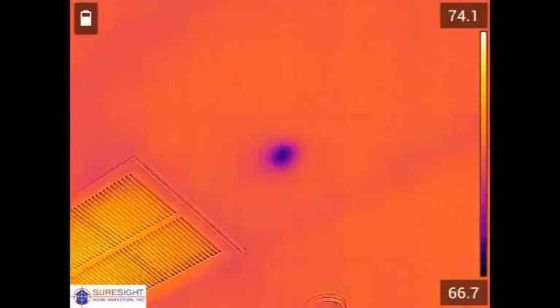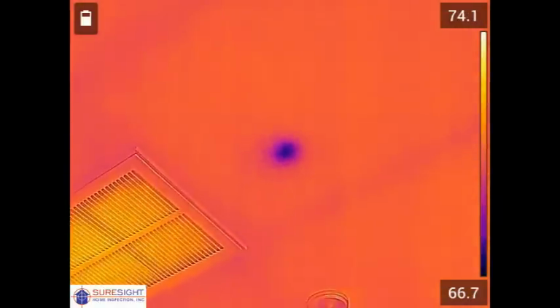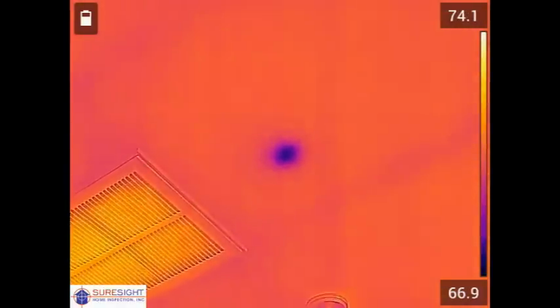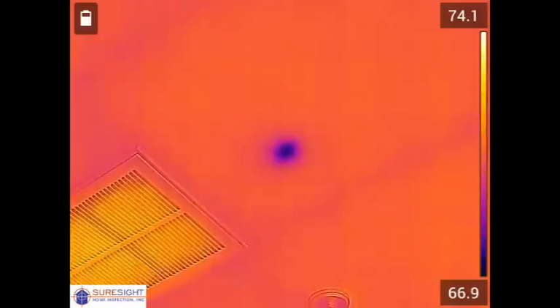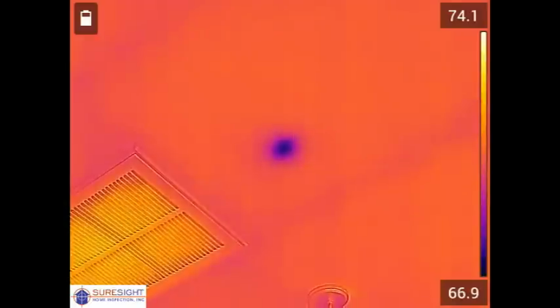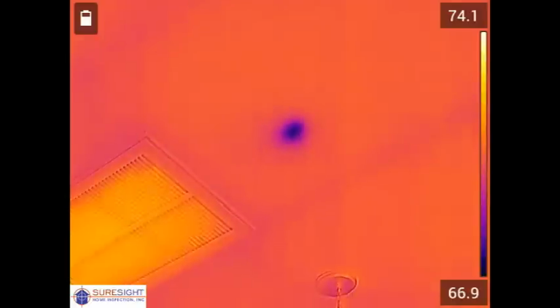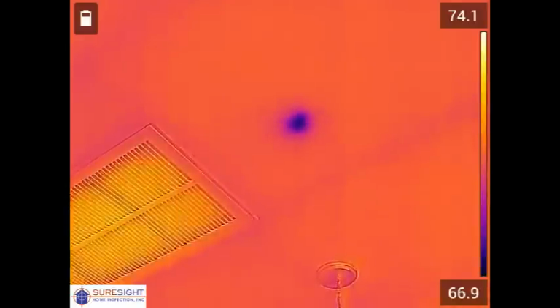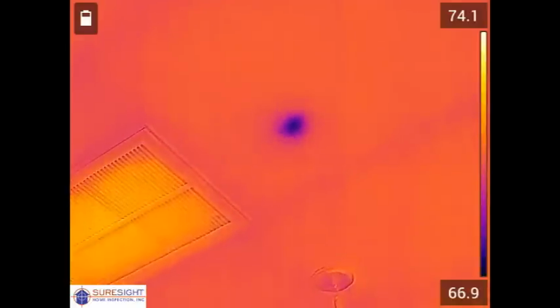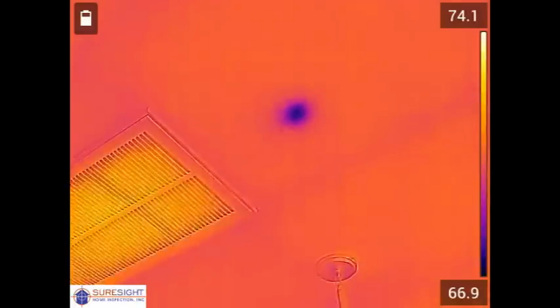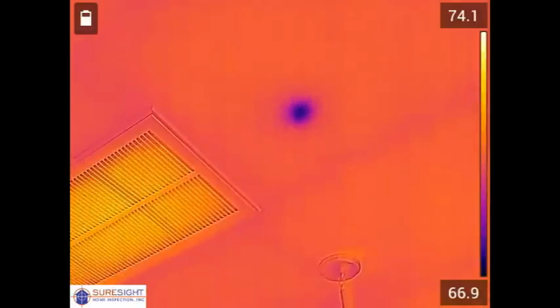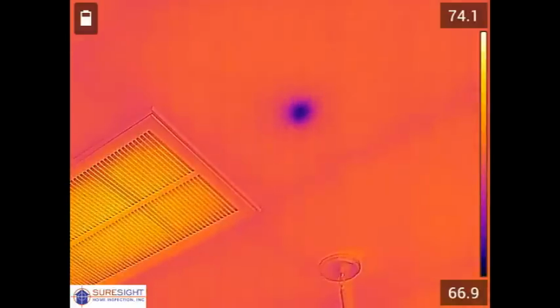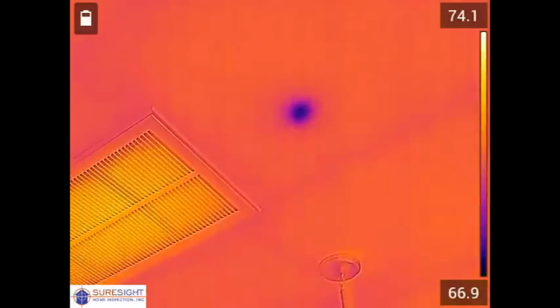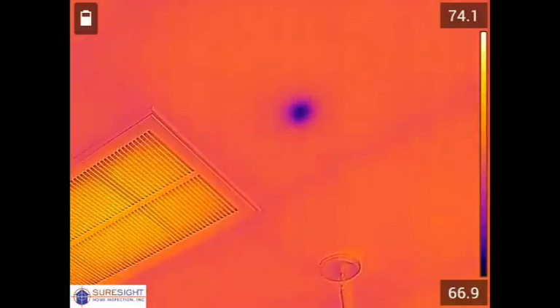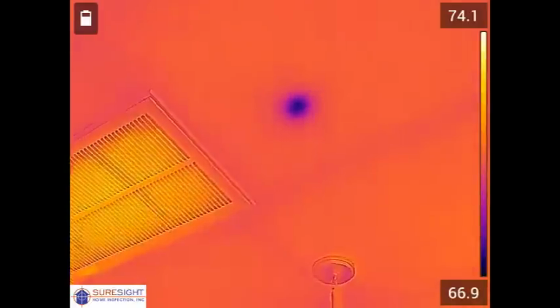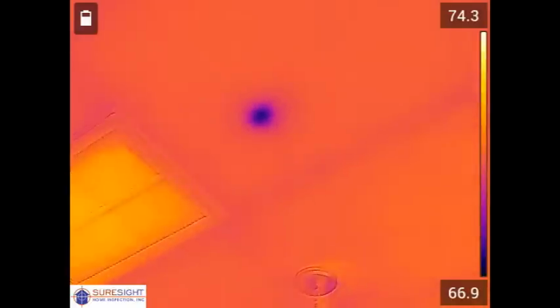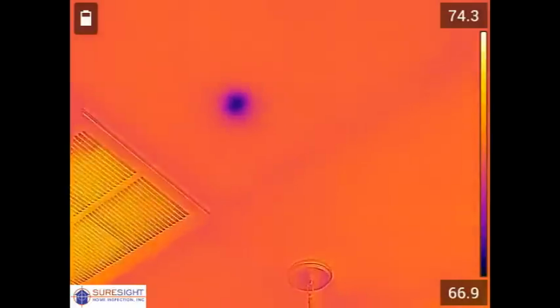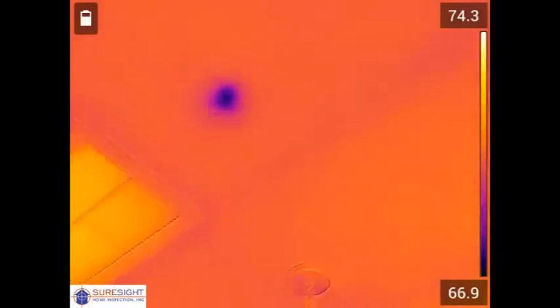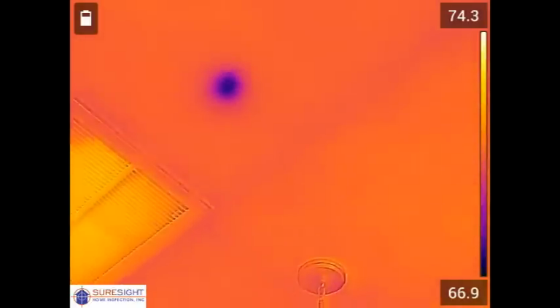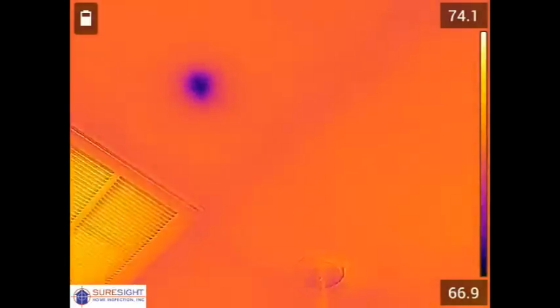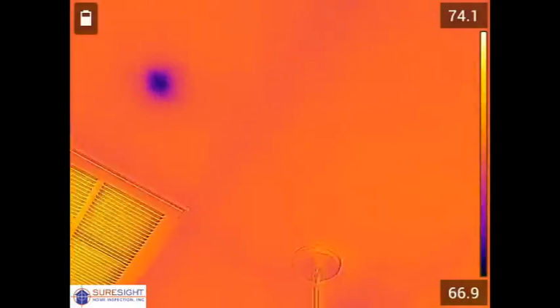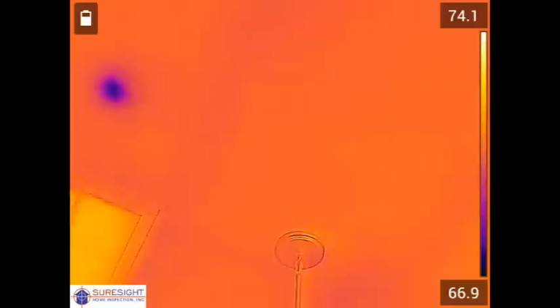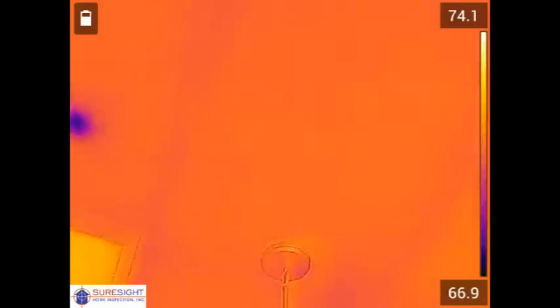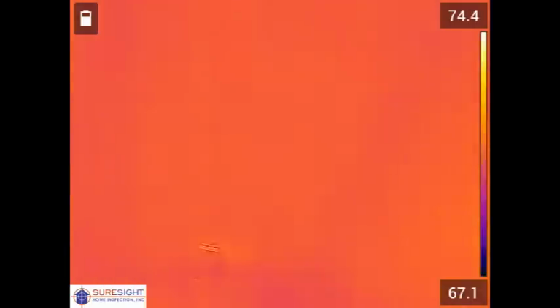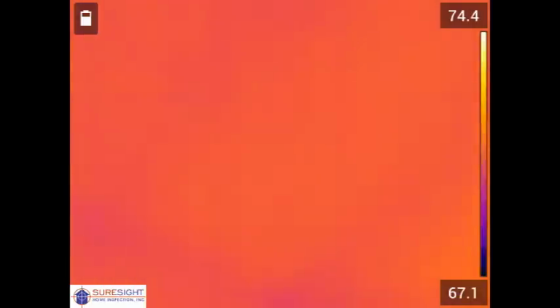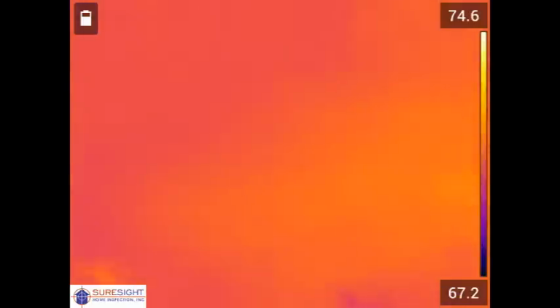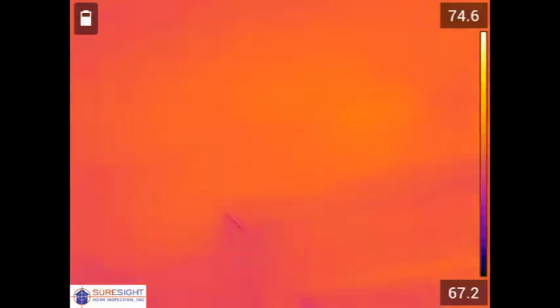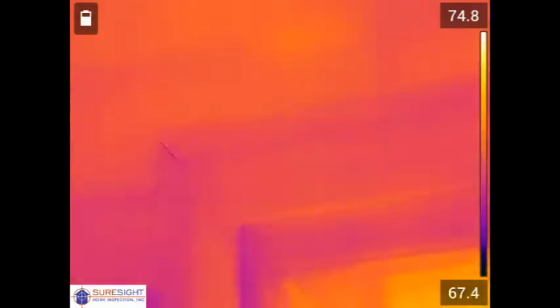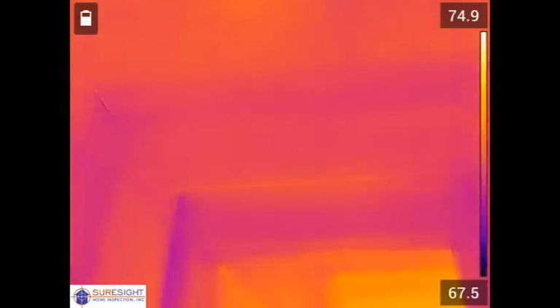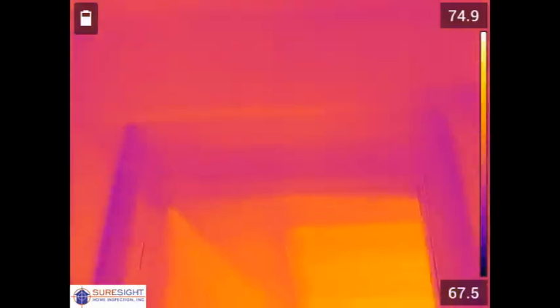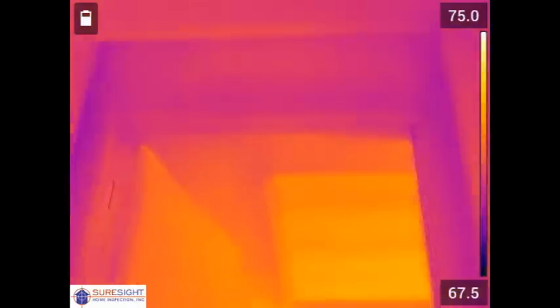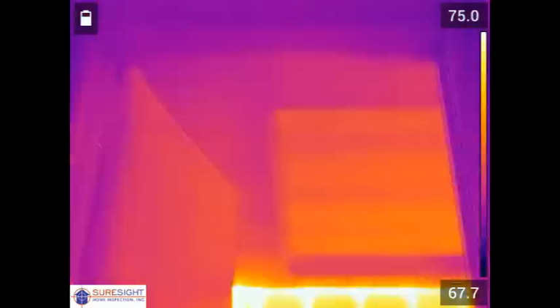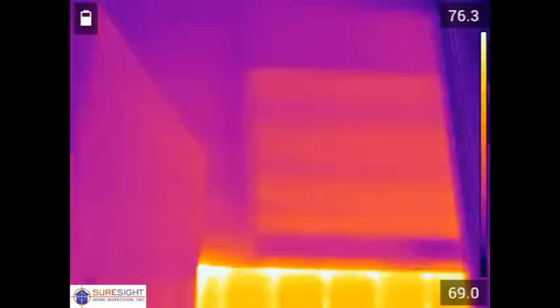There's no visible stain on the ceiling so again this is another instance where something would not have been found if they did not get the thermal imaging scan.